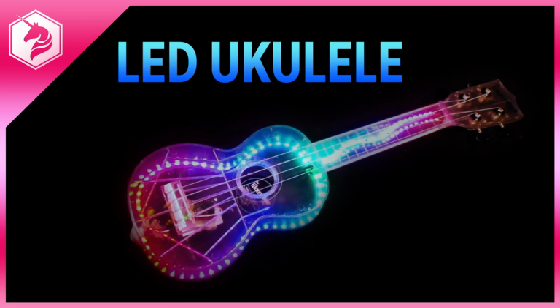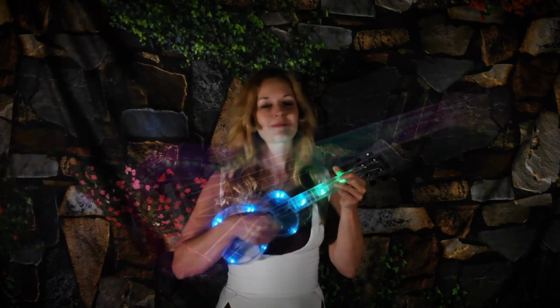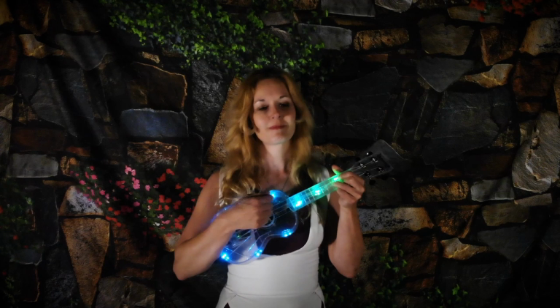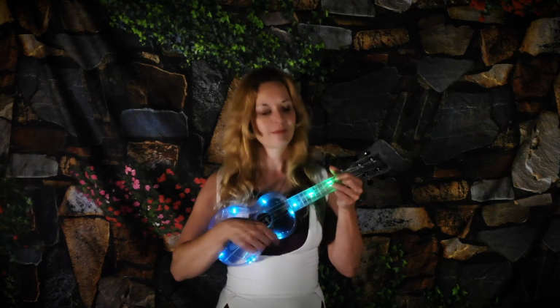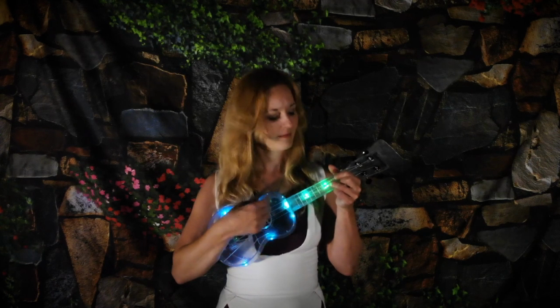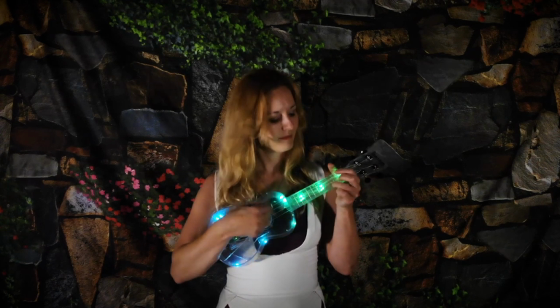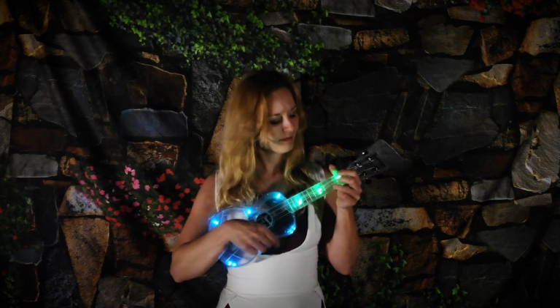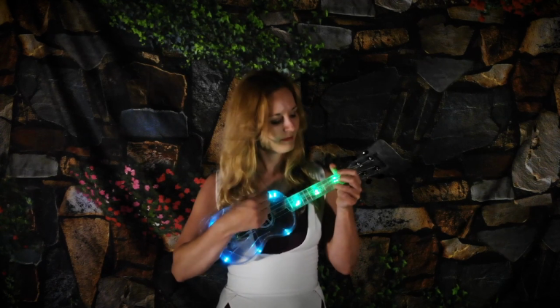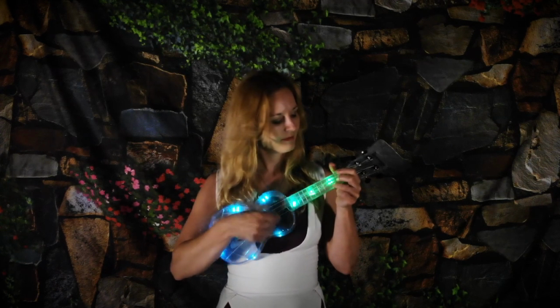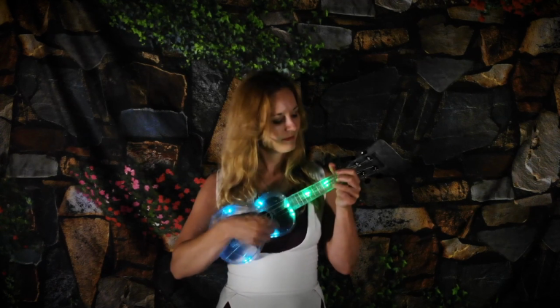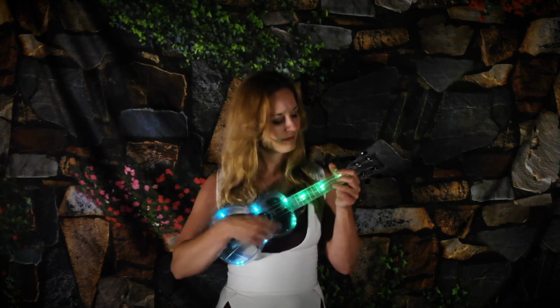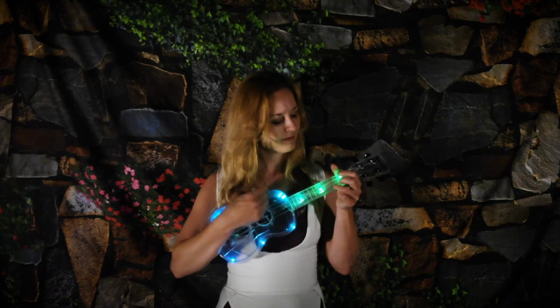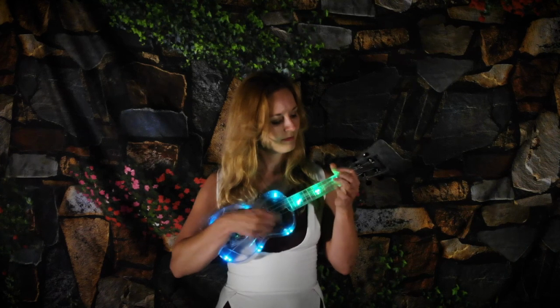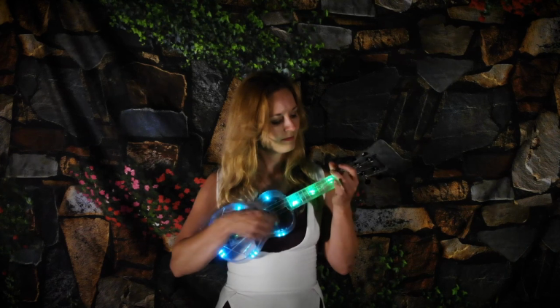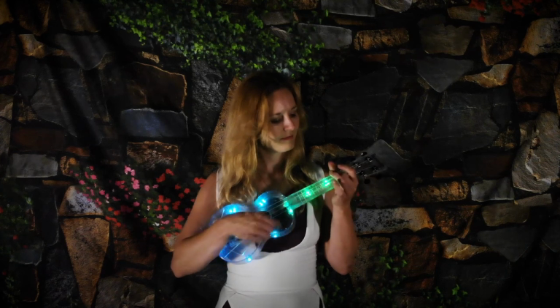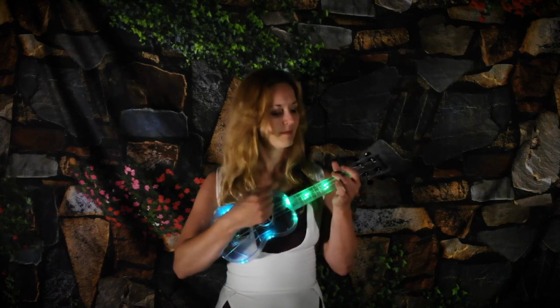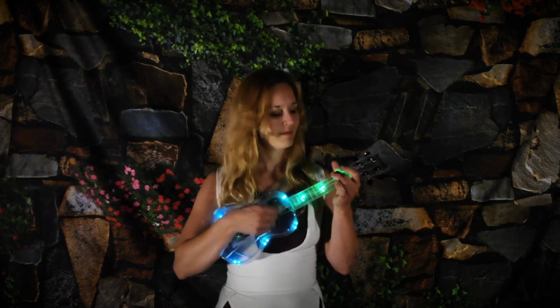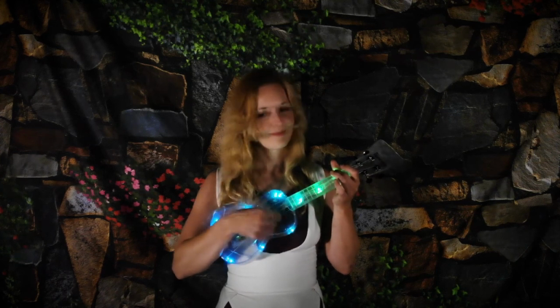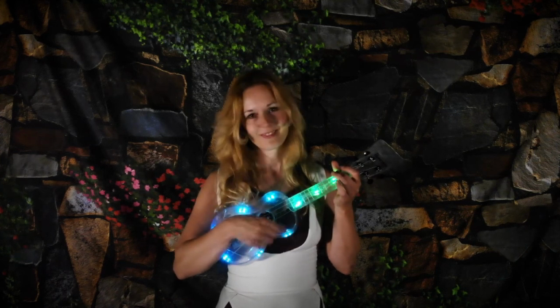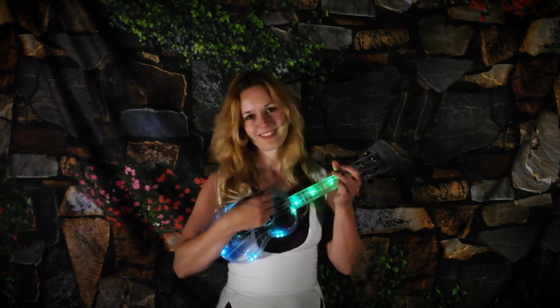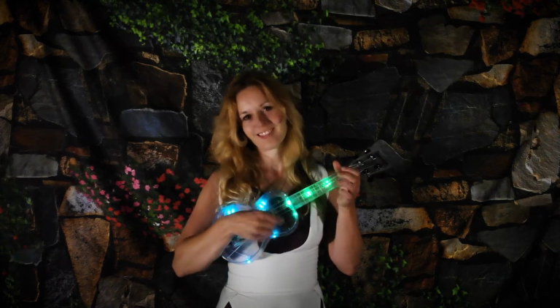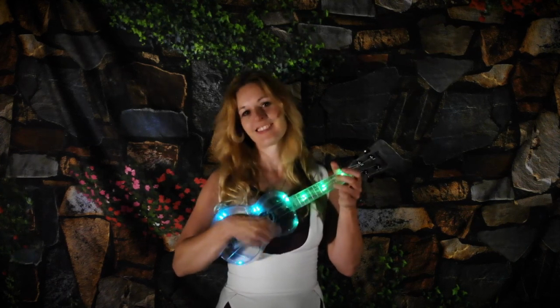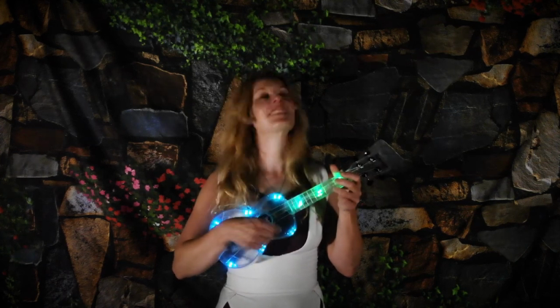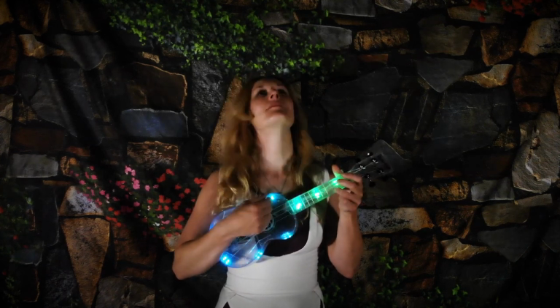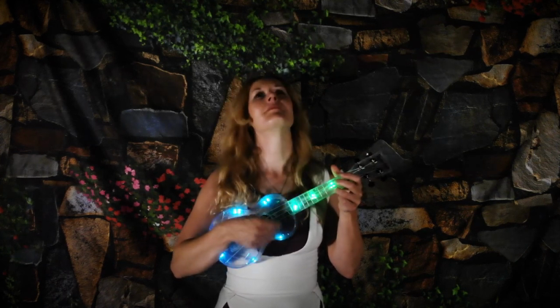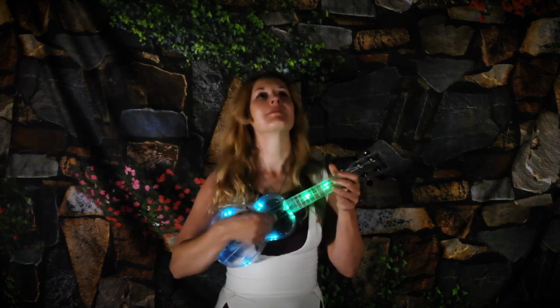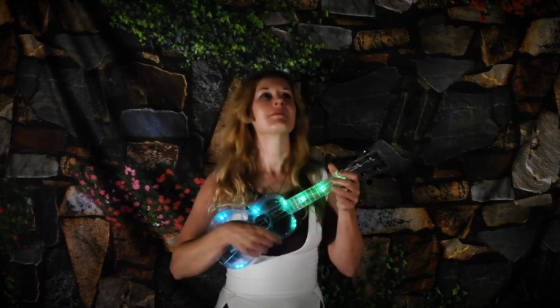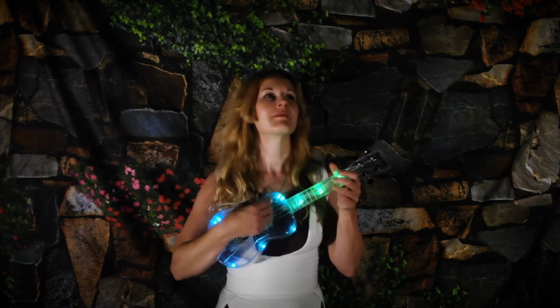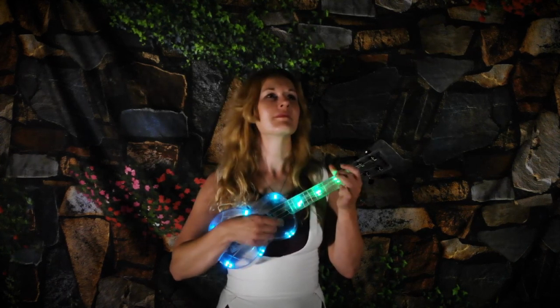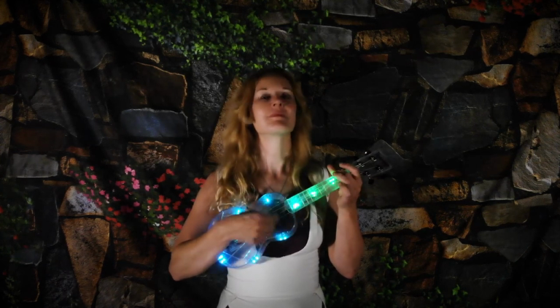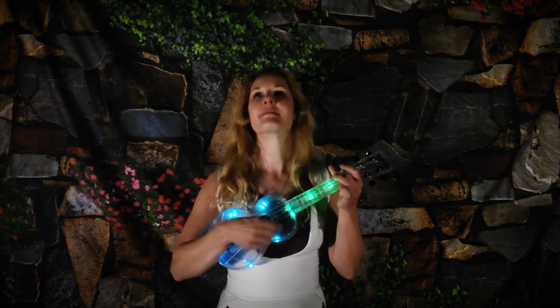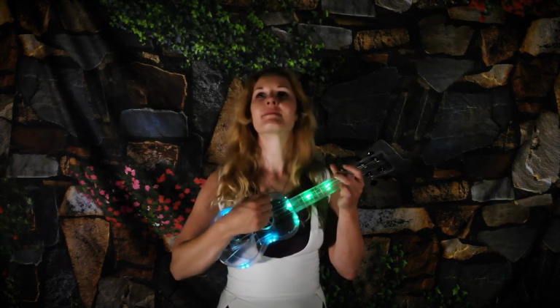Make your own animated sound-reactive LED ukulele from a clear plastic instrument, NeoPixels, and an Adafruit Feather Sense.